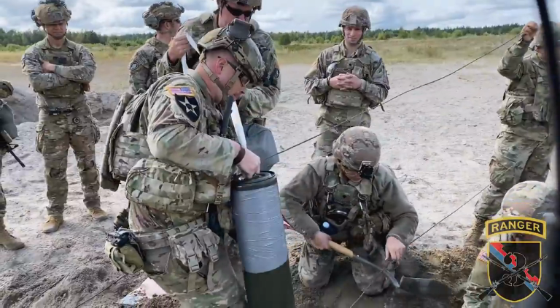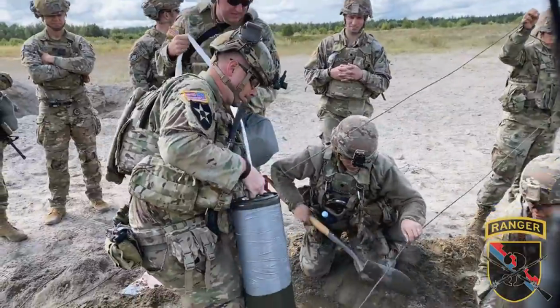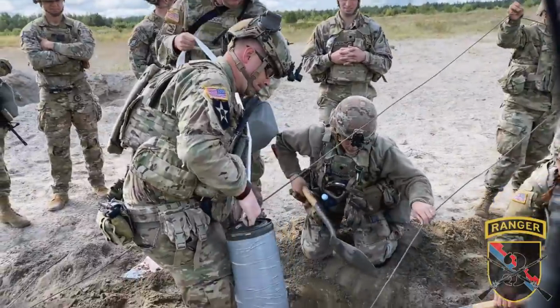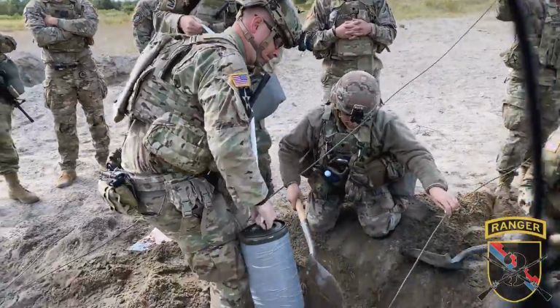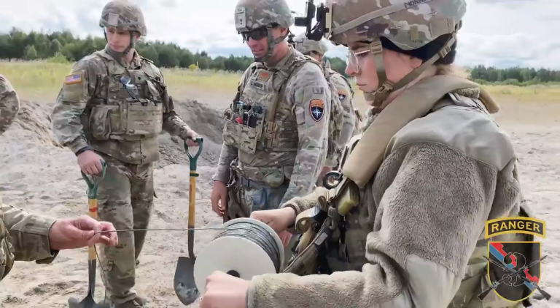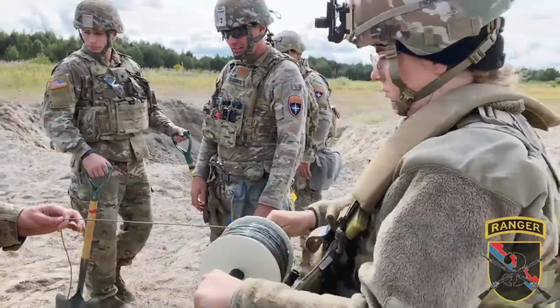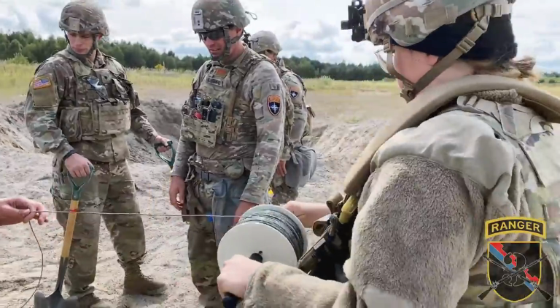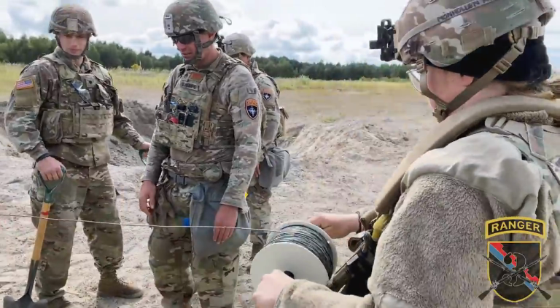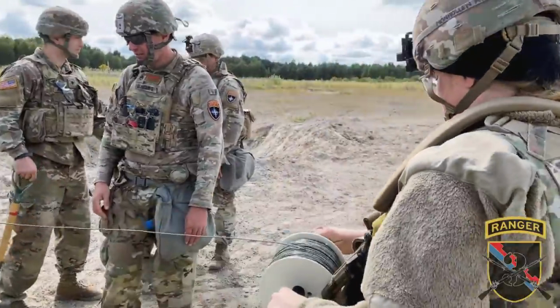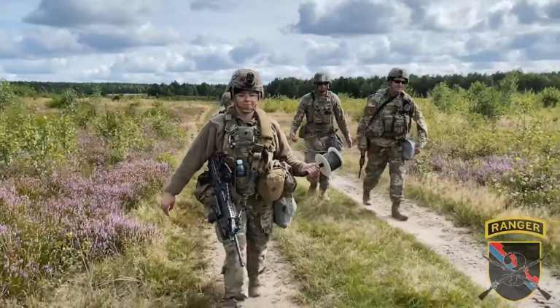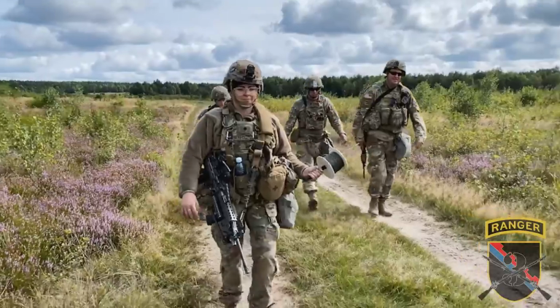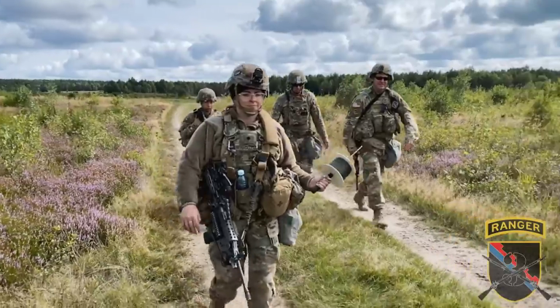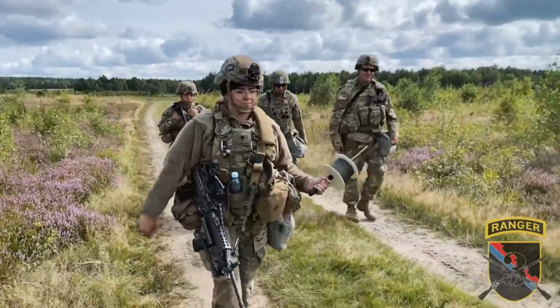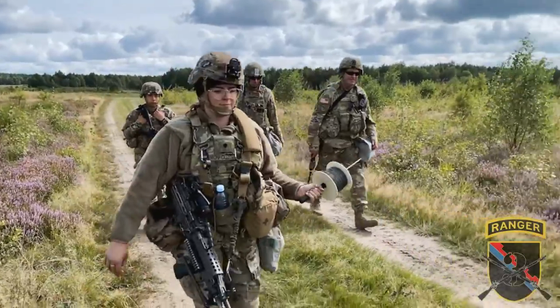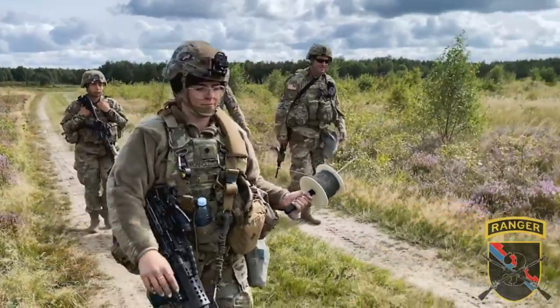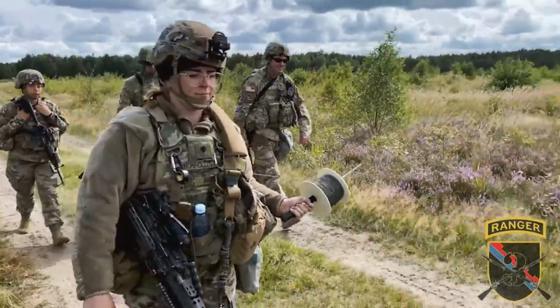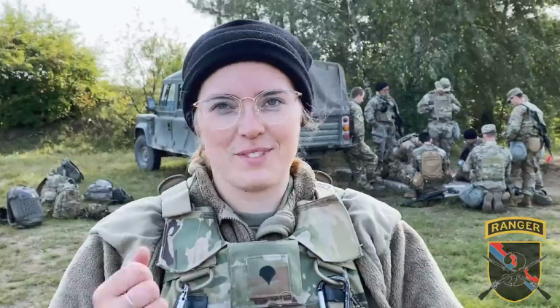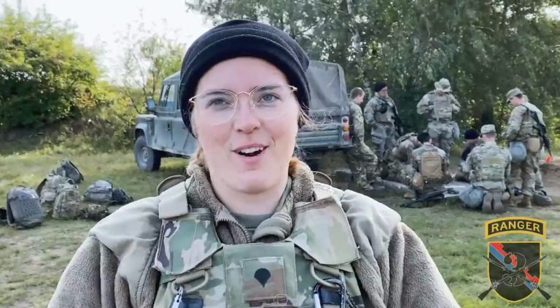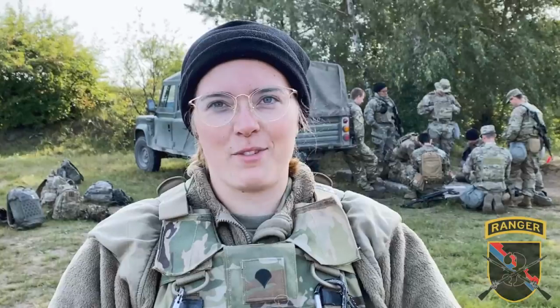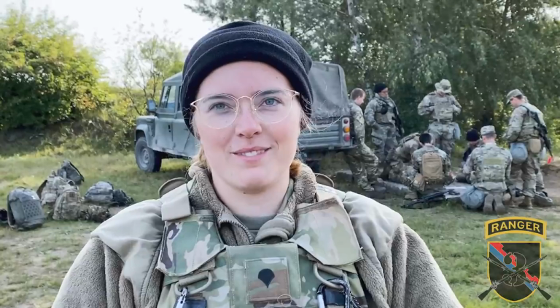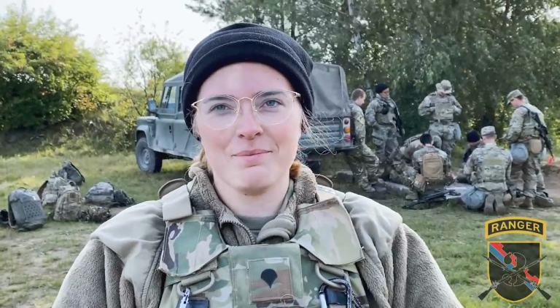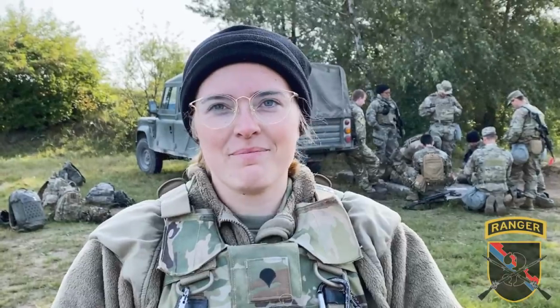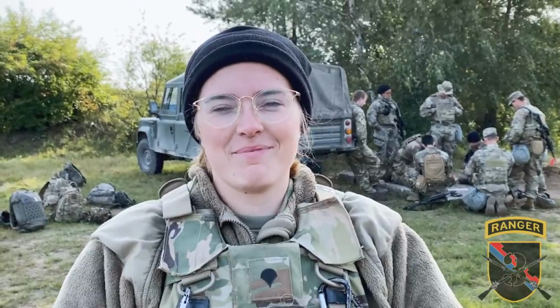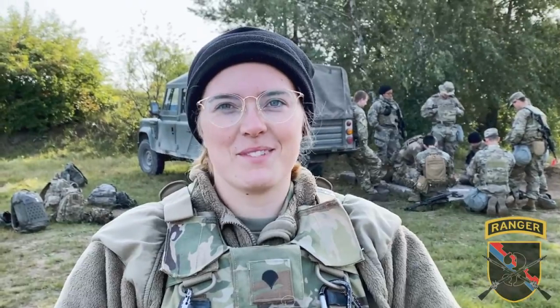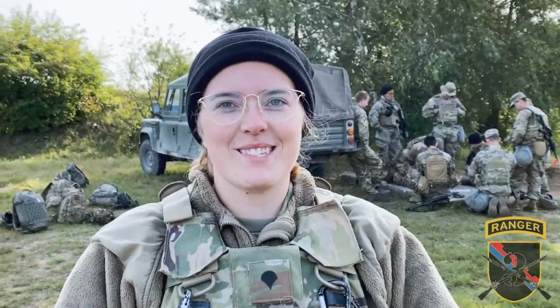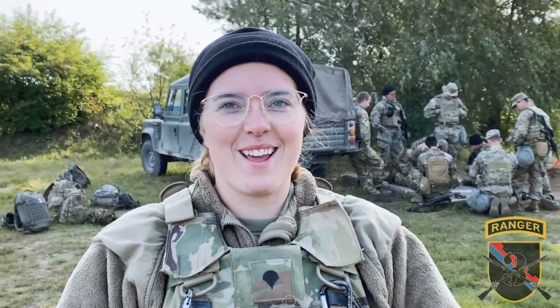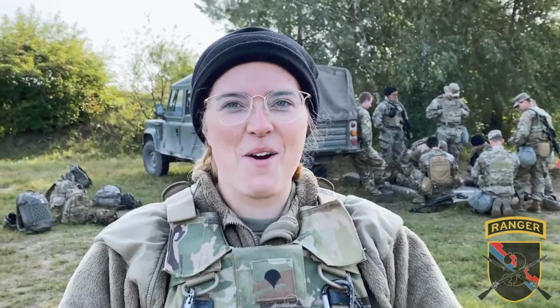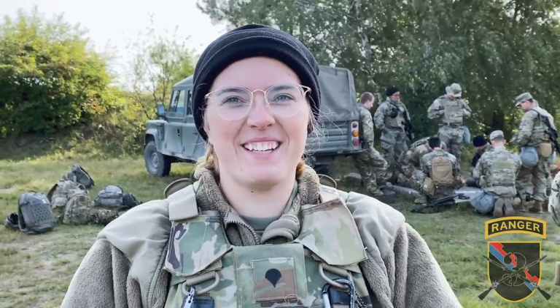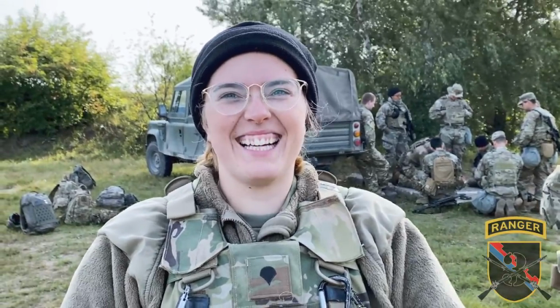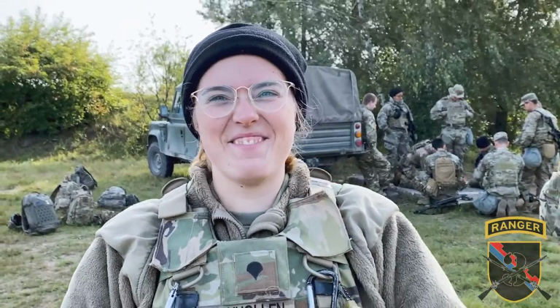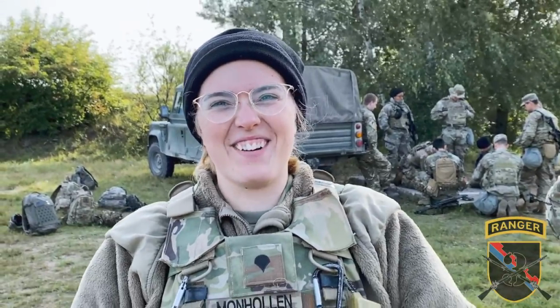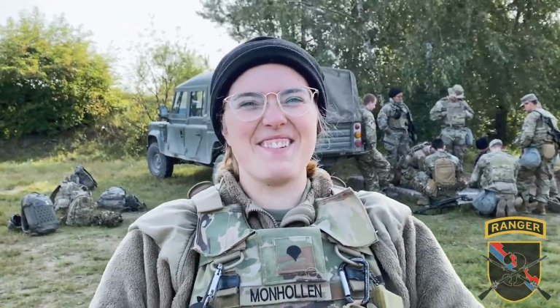We lower them in, spool out our shock tube, and then you set it off and send it home. Blow it up!